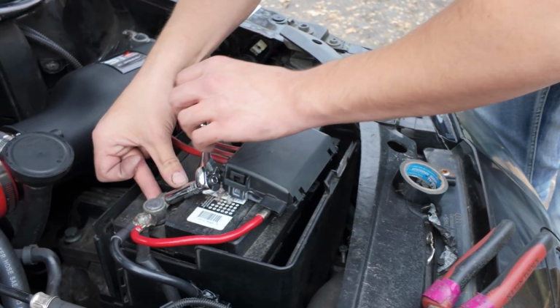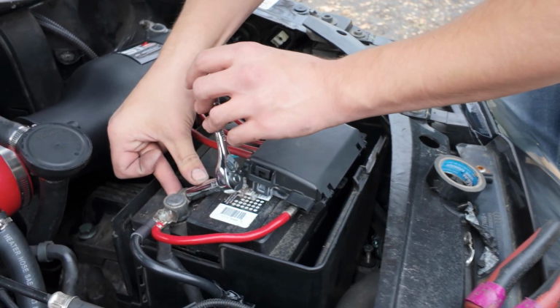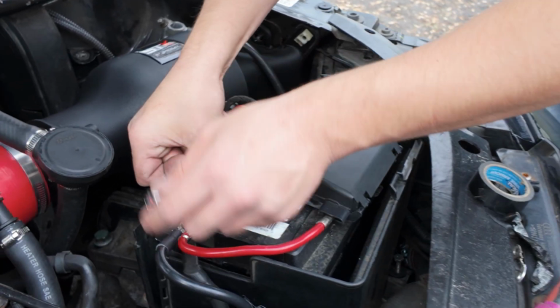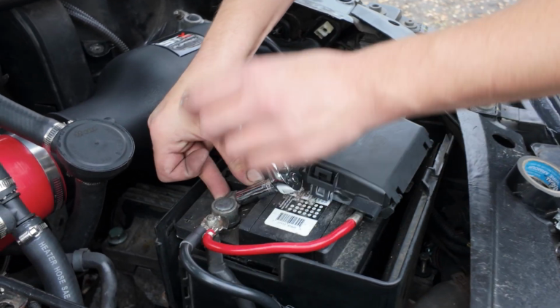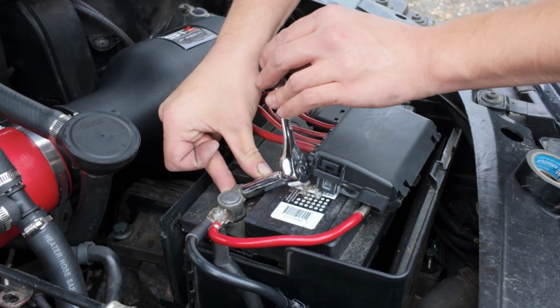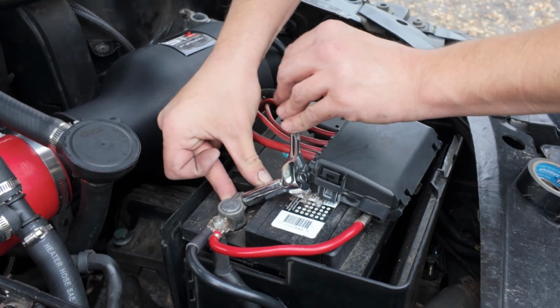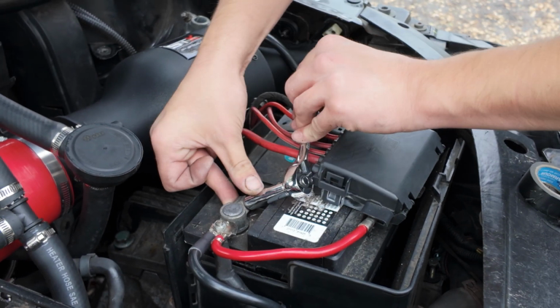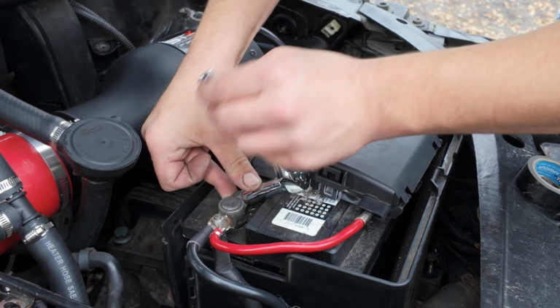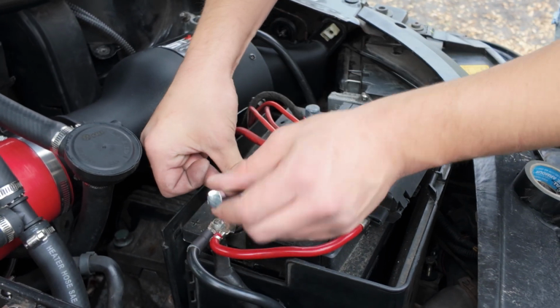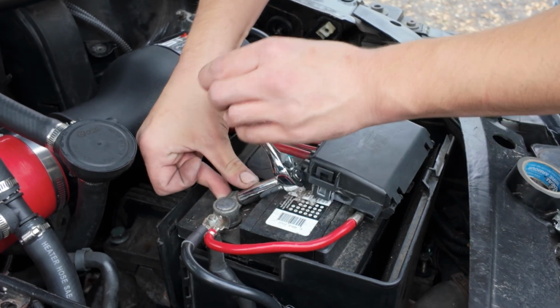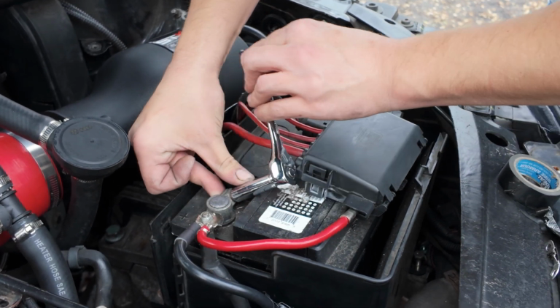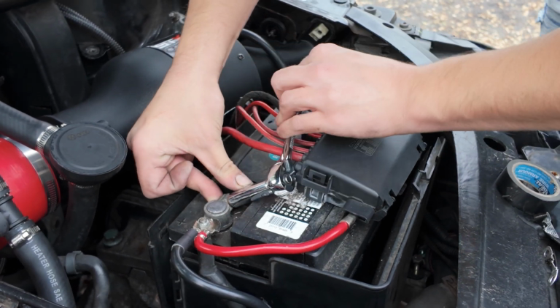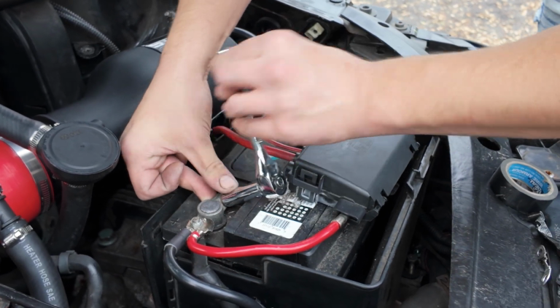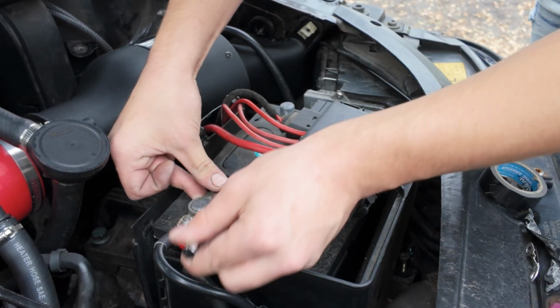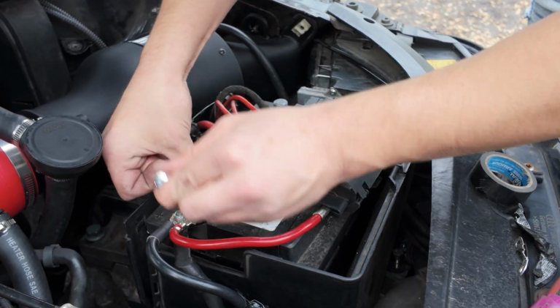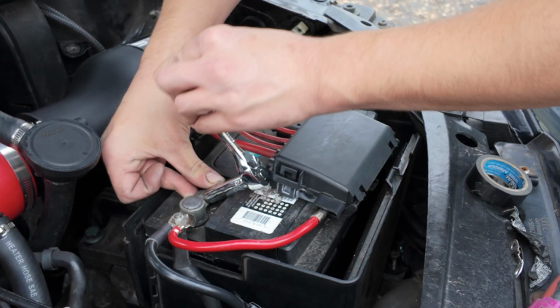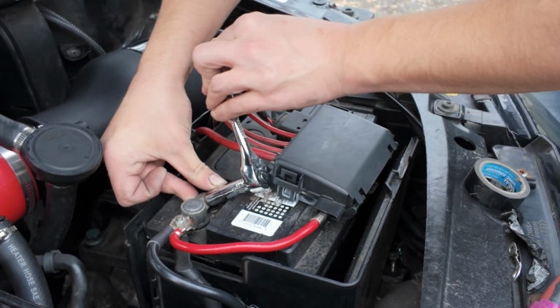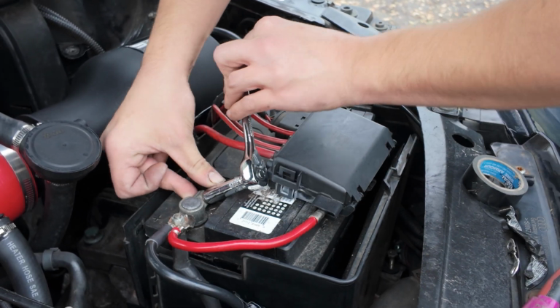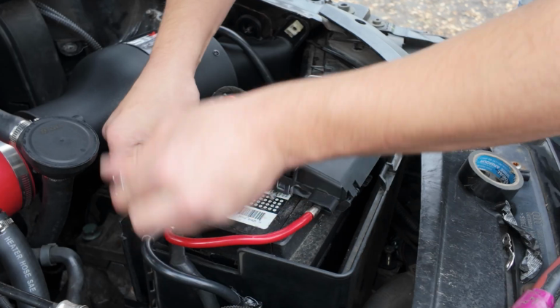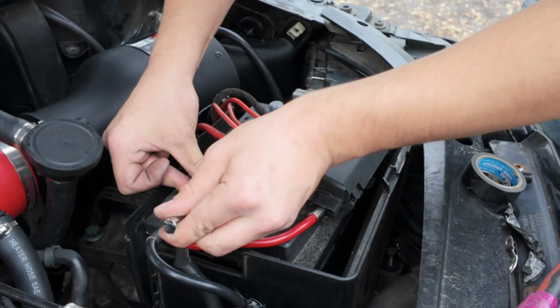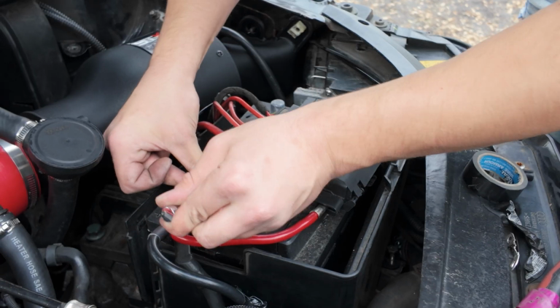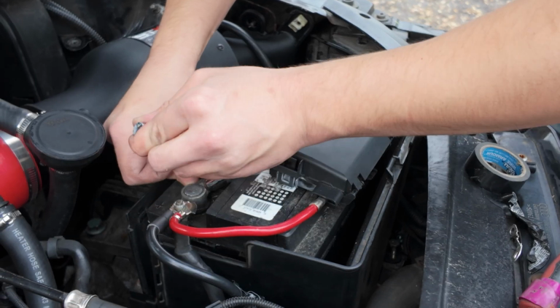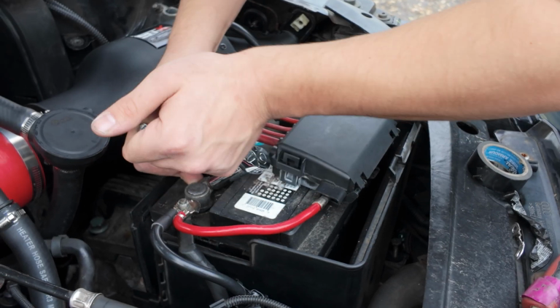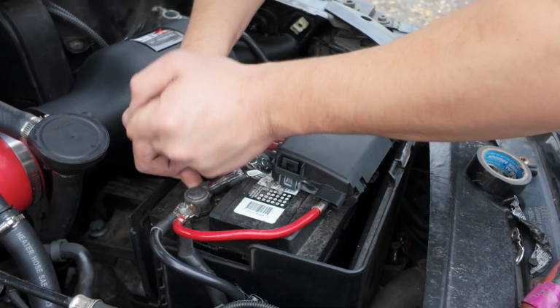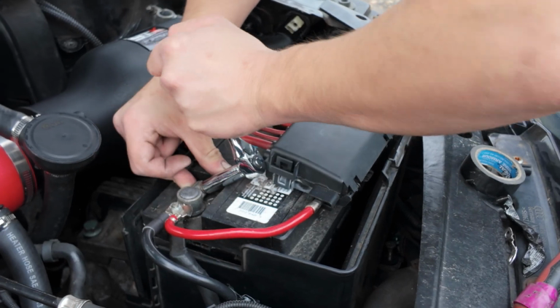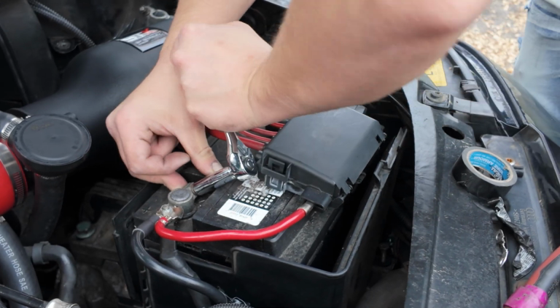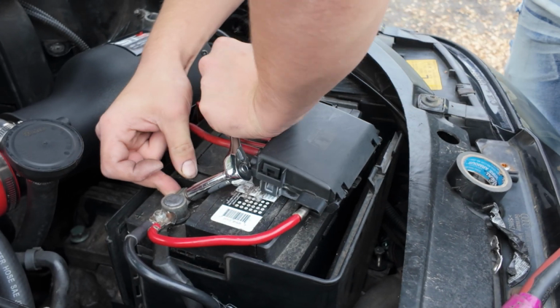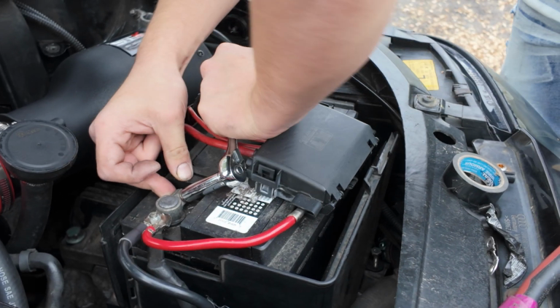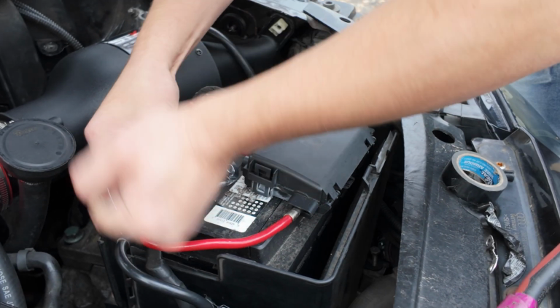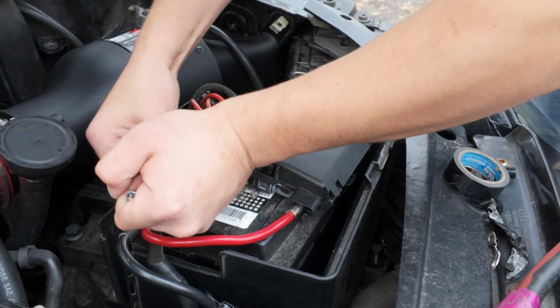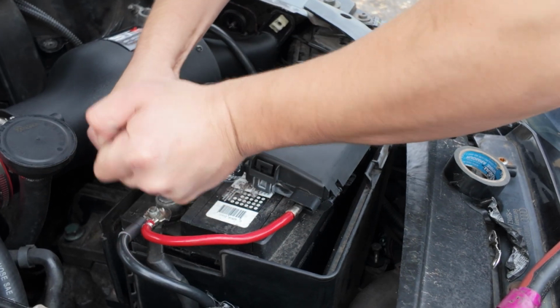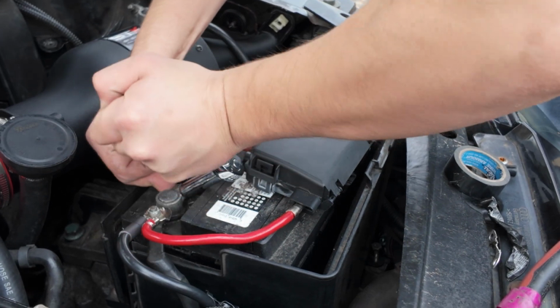Nothing got hot in no time, so once we get the battery connected we'll start the car up and let it idle, and we'll know pretty quick if it's getting hot or not.